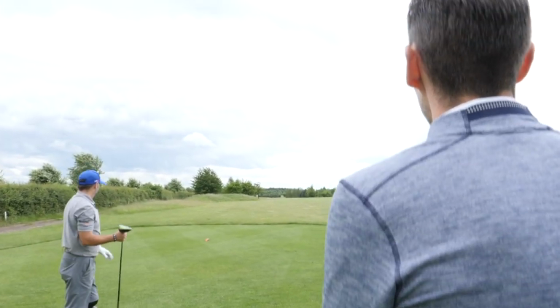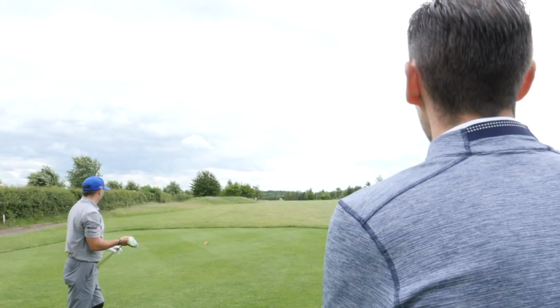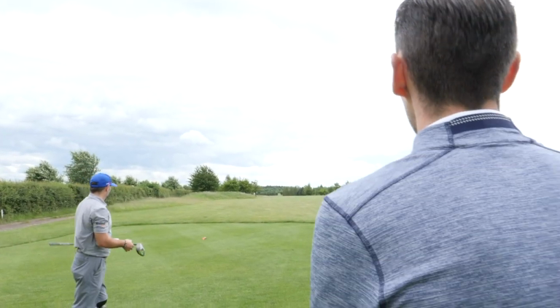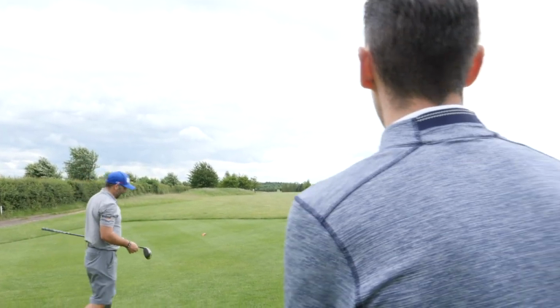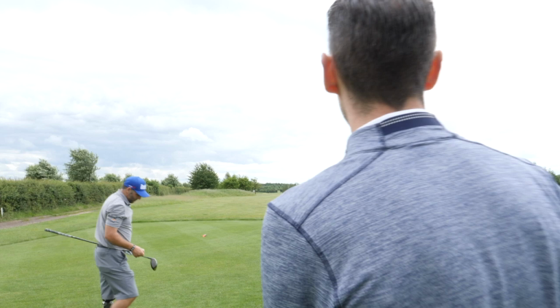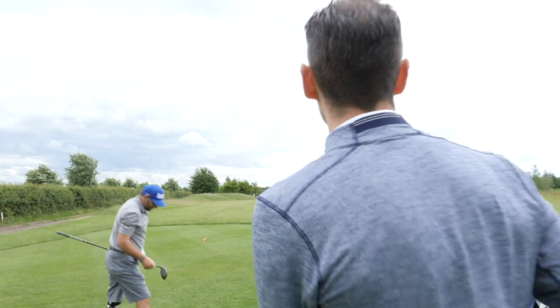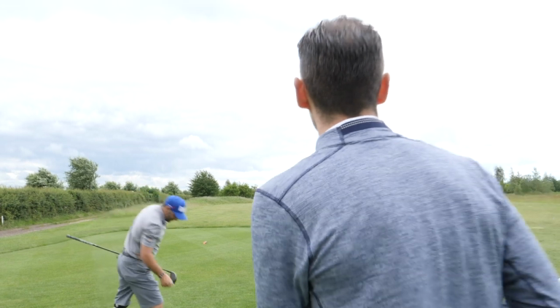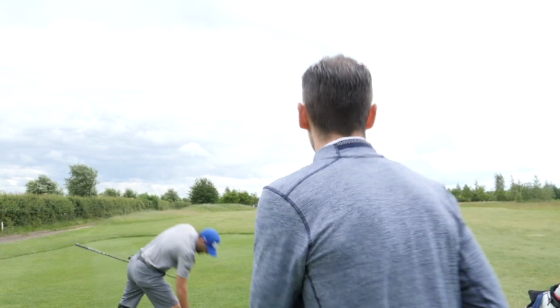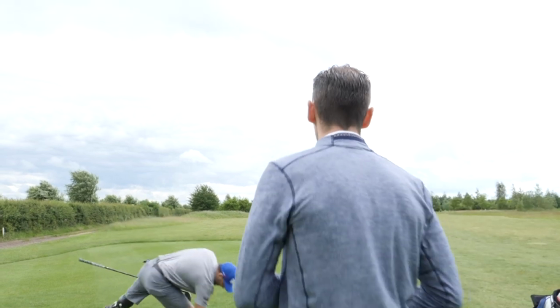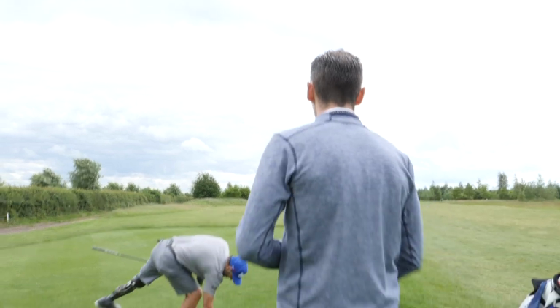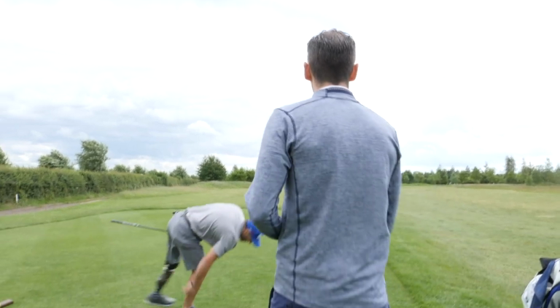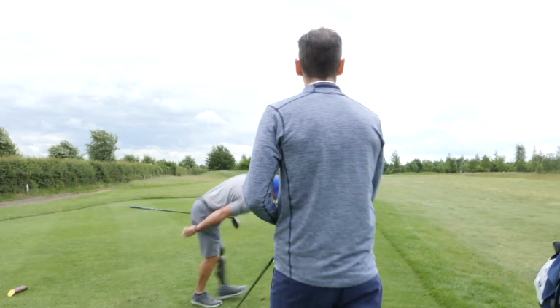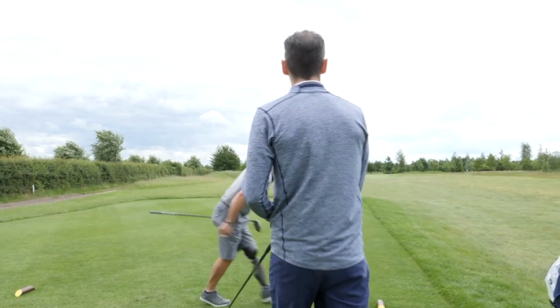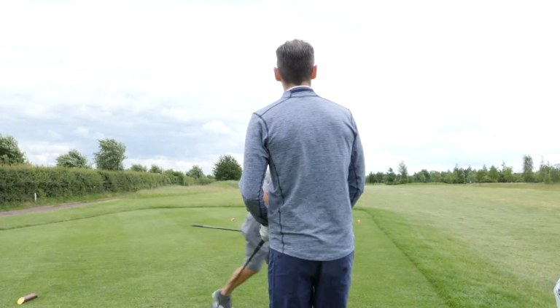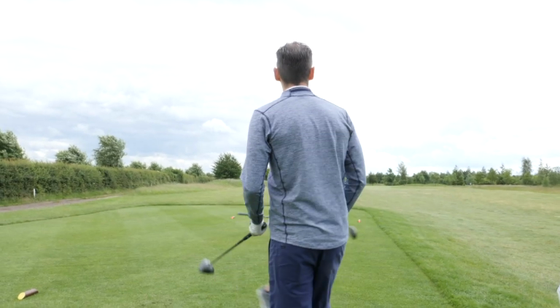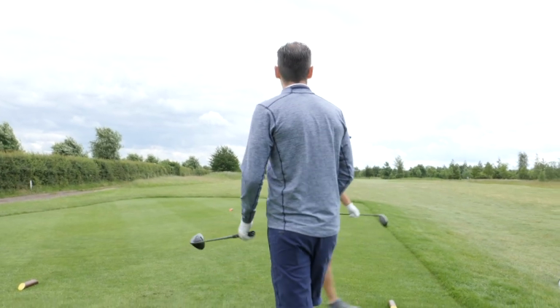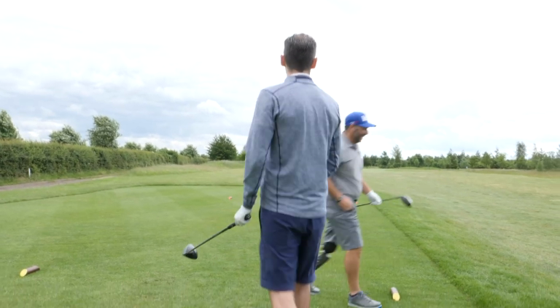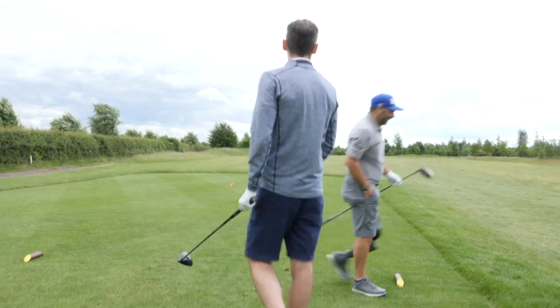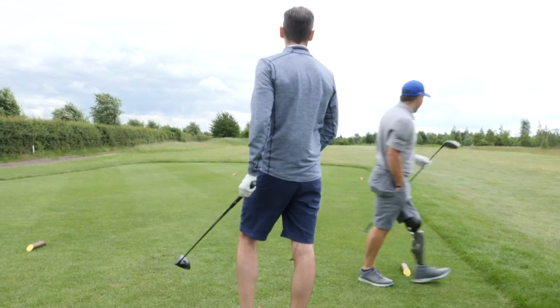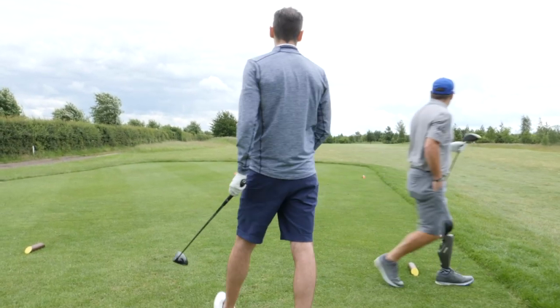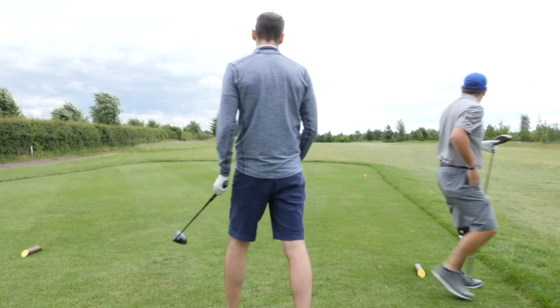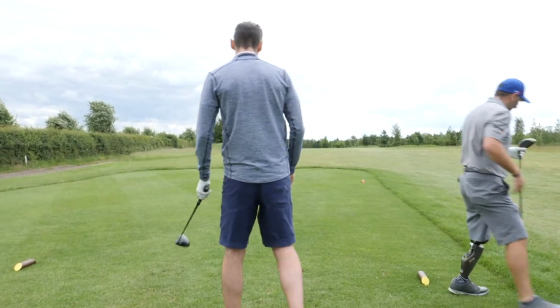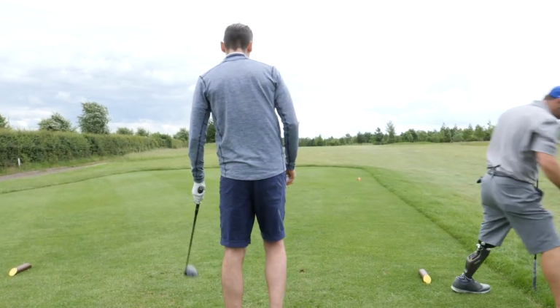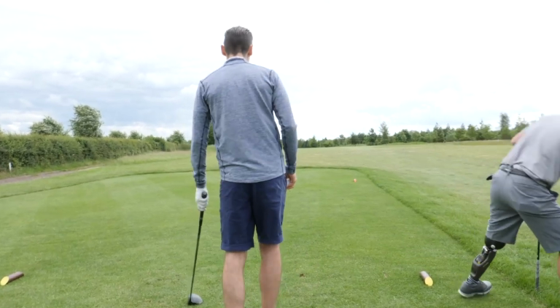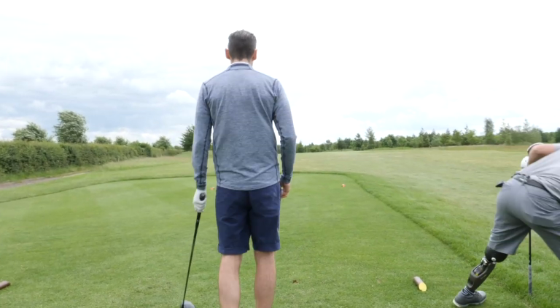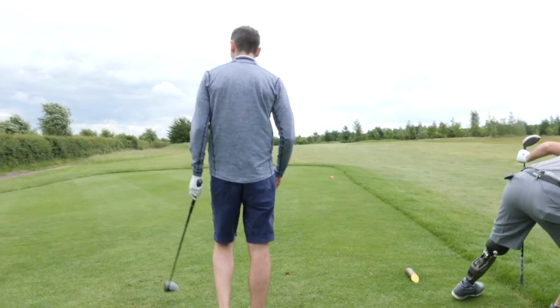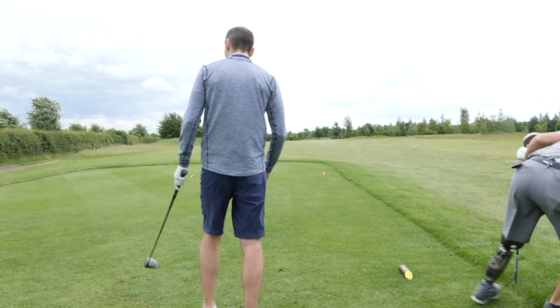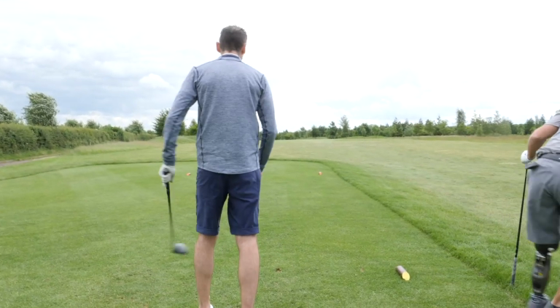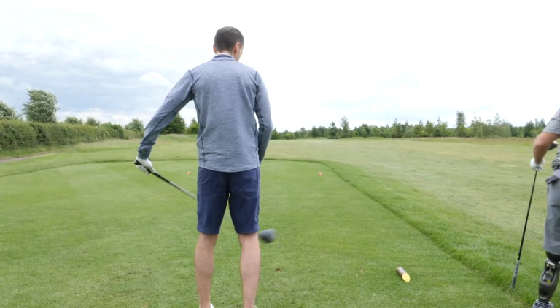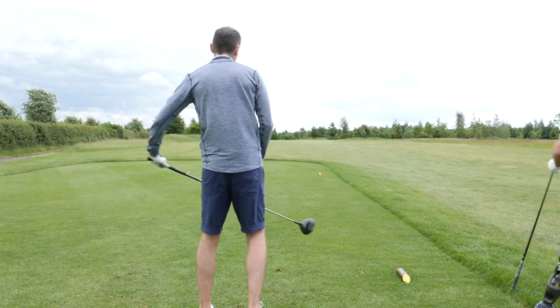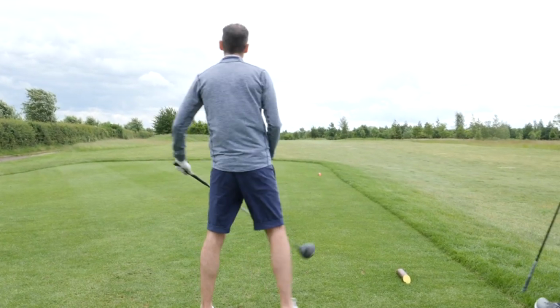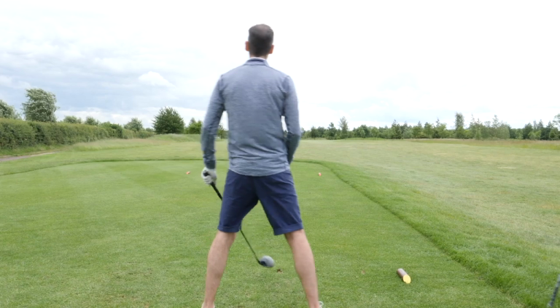That's alright — stayed straight as an arrow. Yeah, that went exactly where I was aiming.